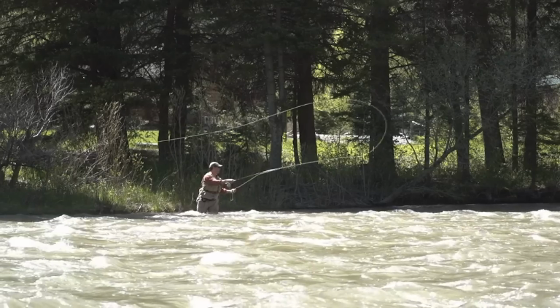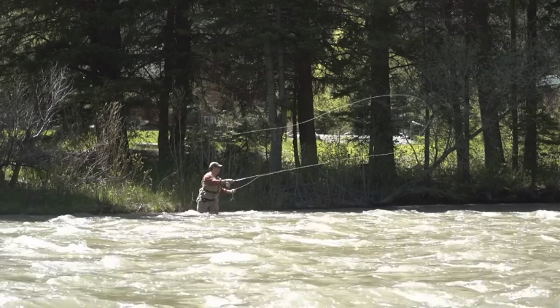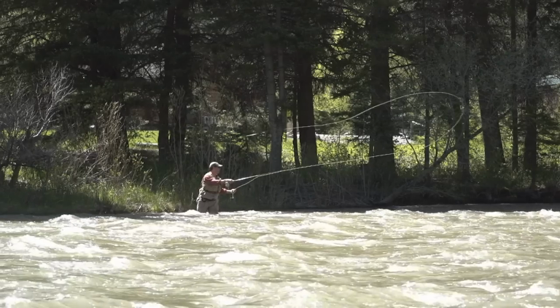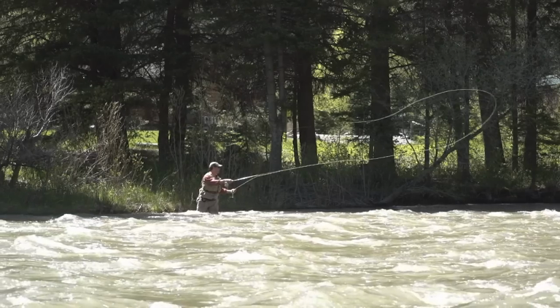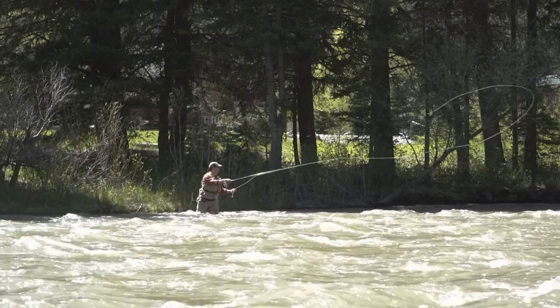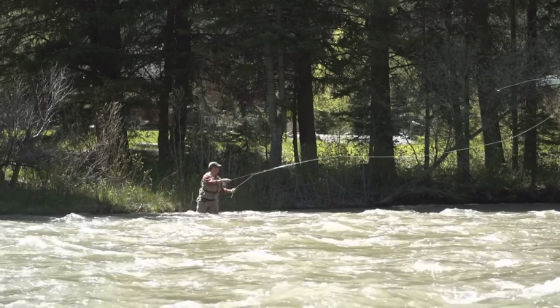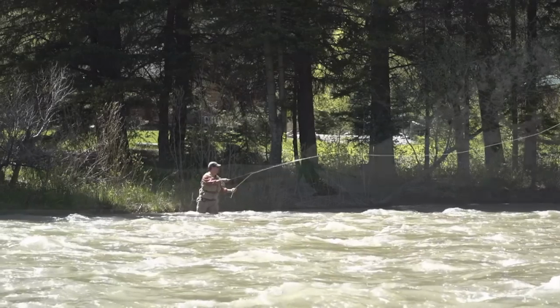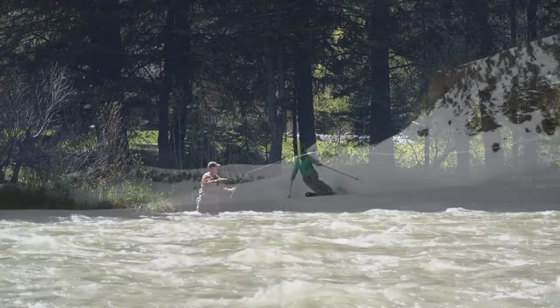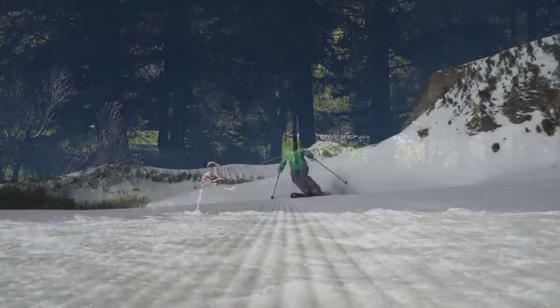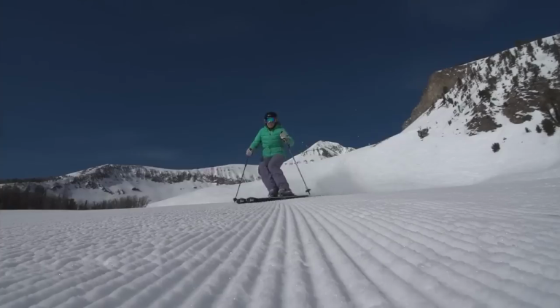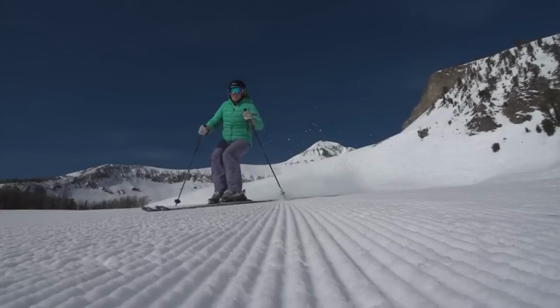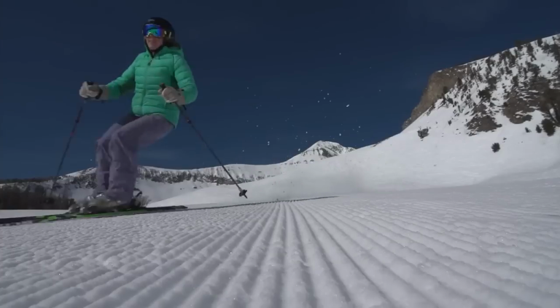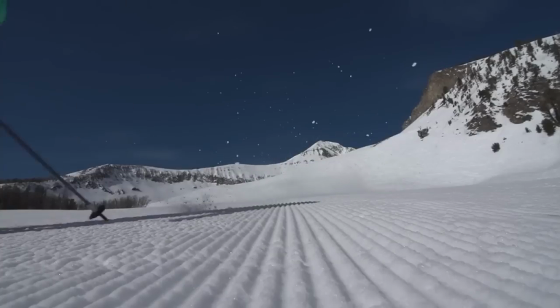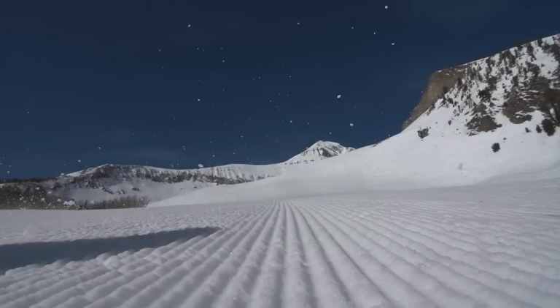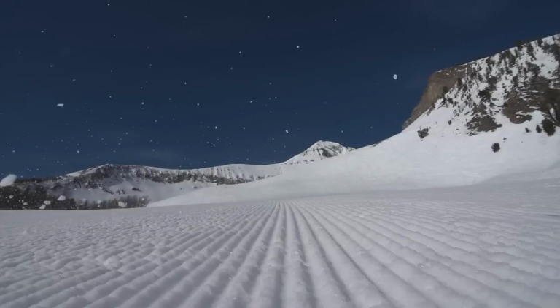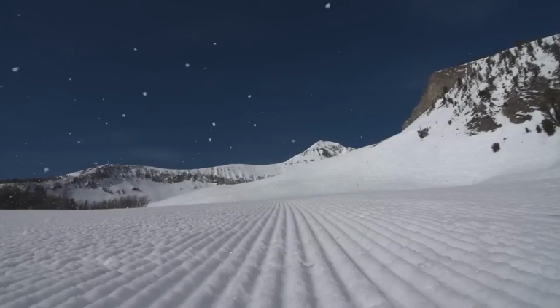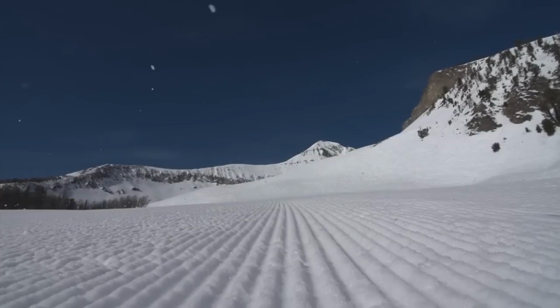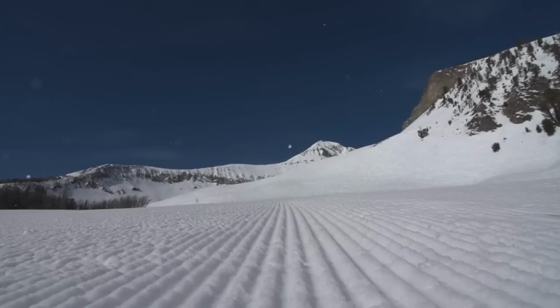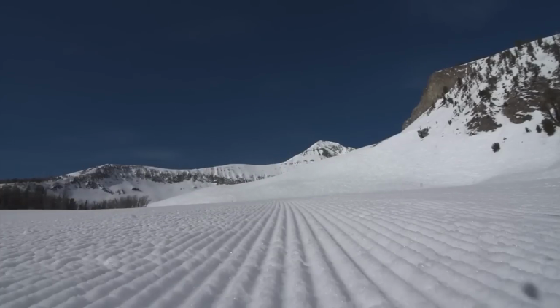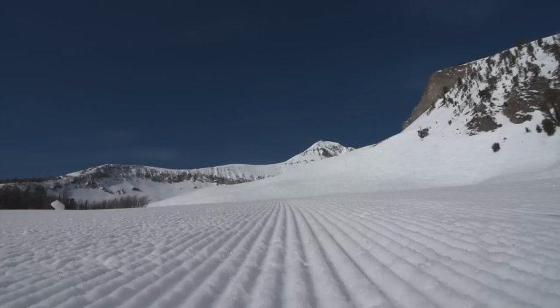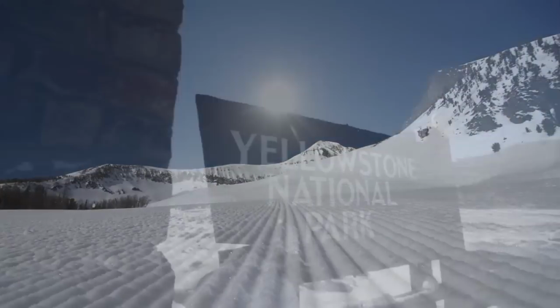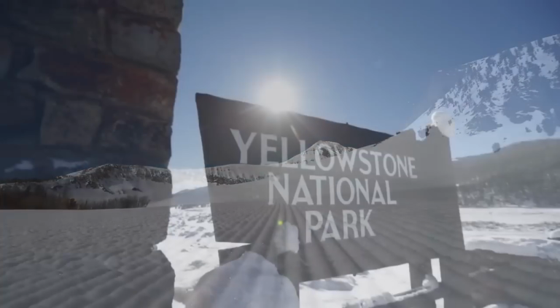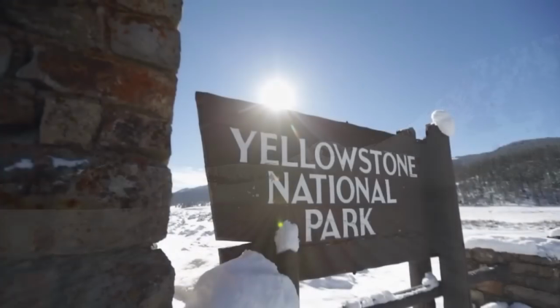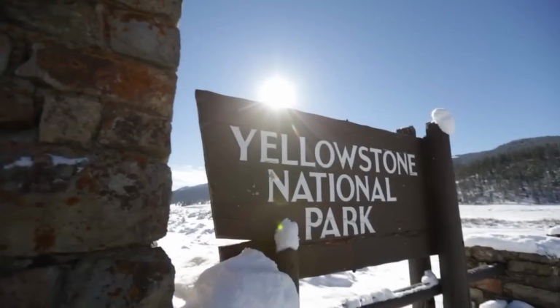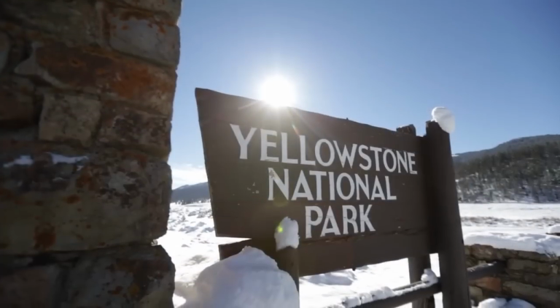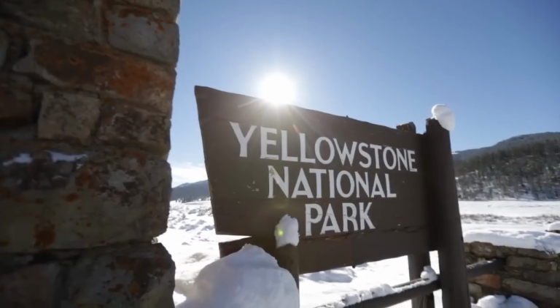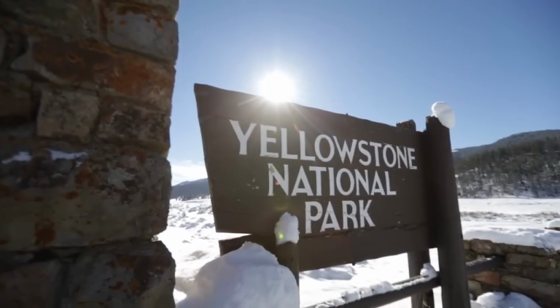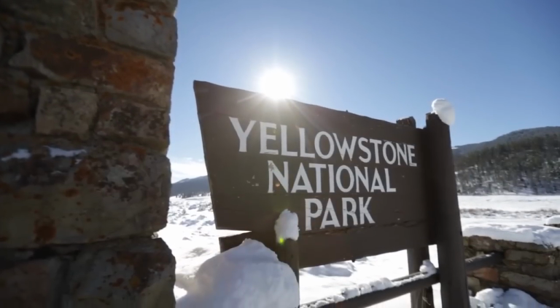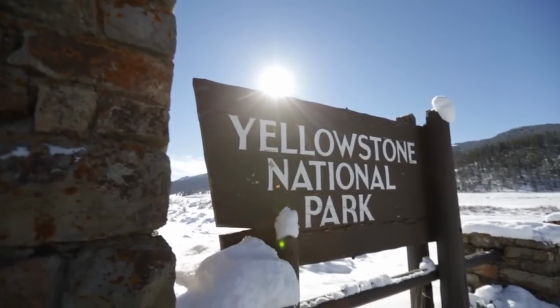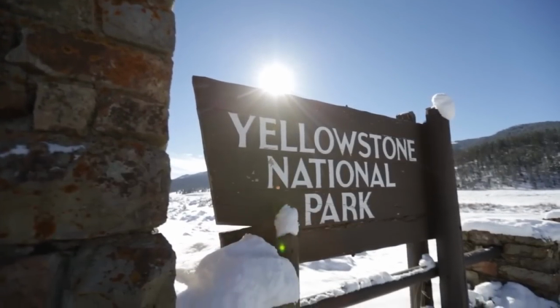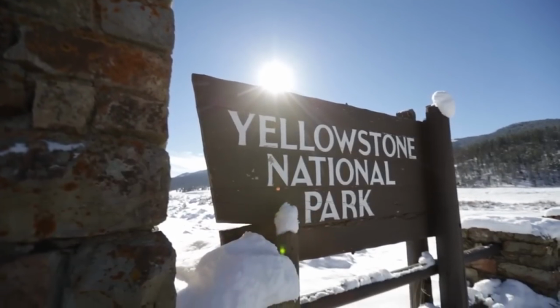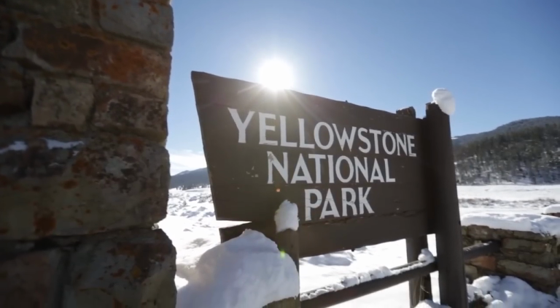With the close proximity to Big Sky Resort, Gallatin National Forest, and Yellowstone National Park, it is truly a special place.